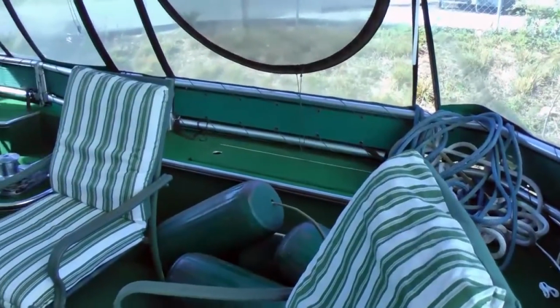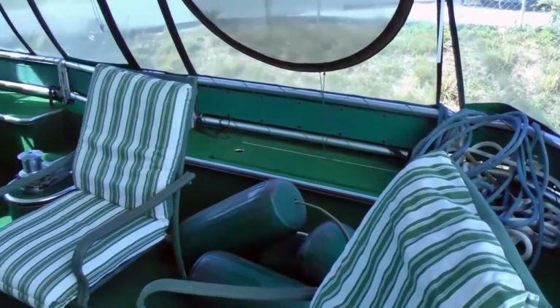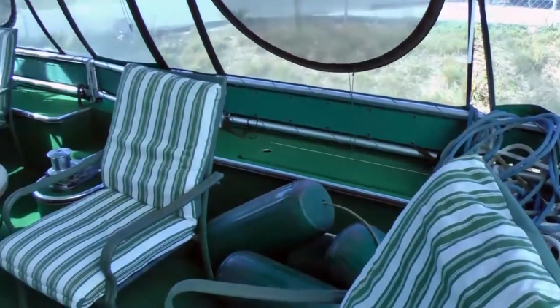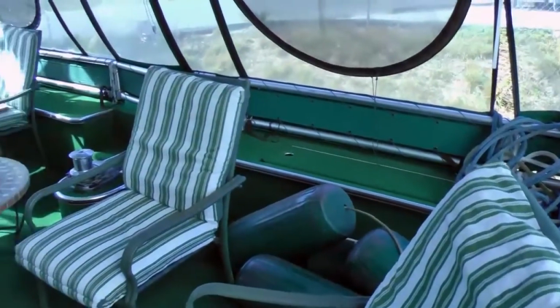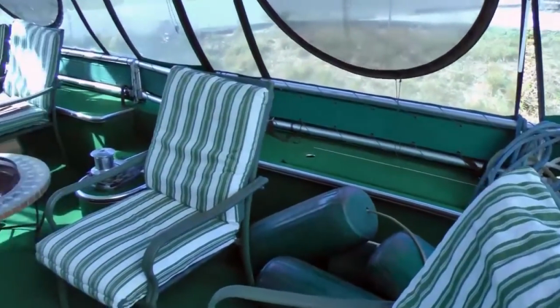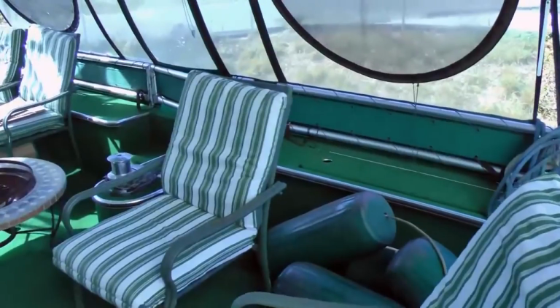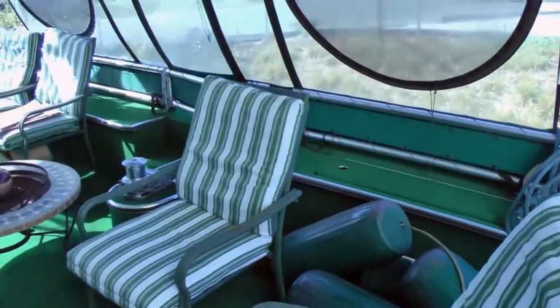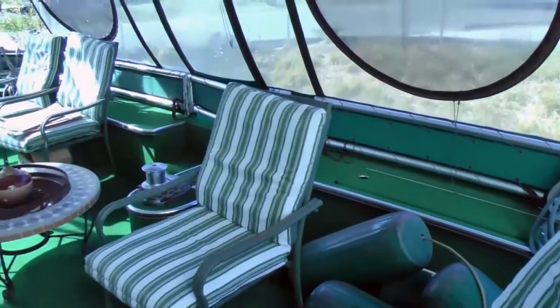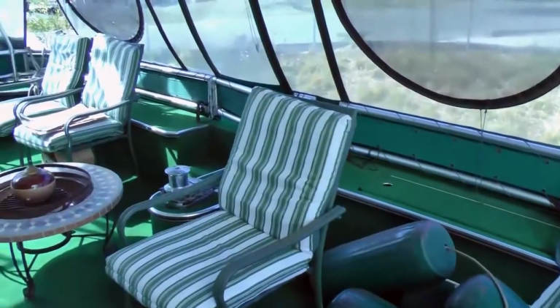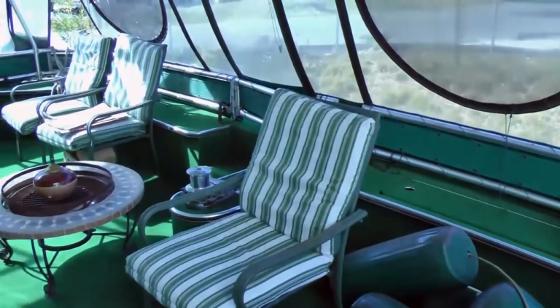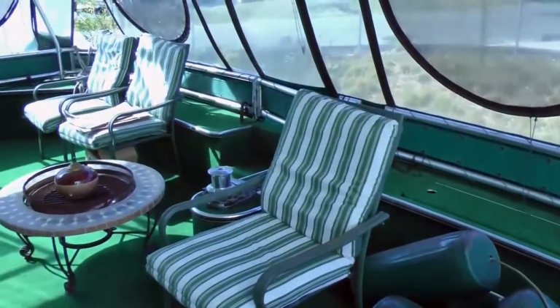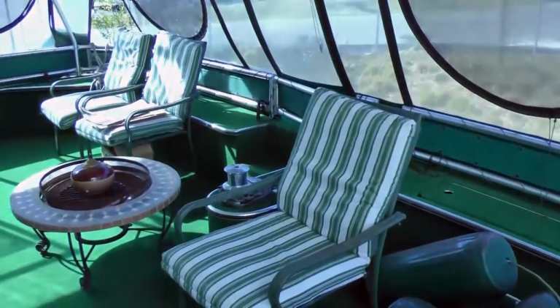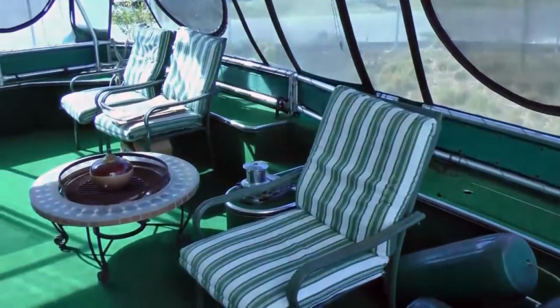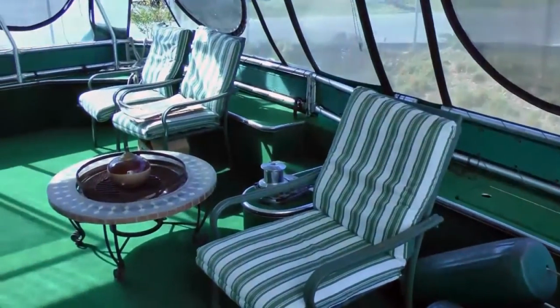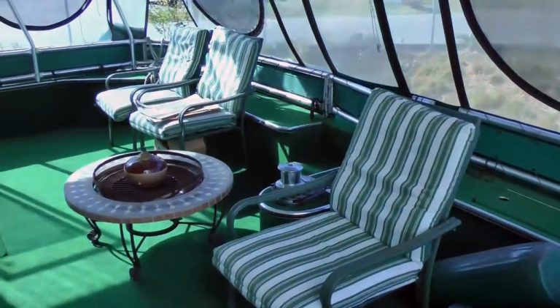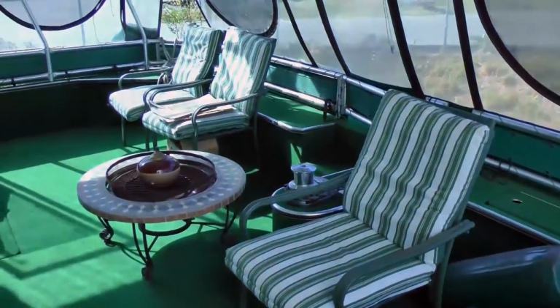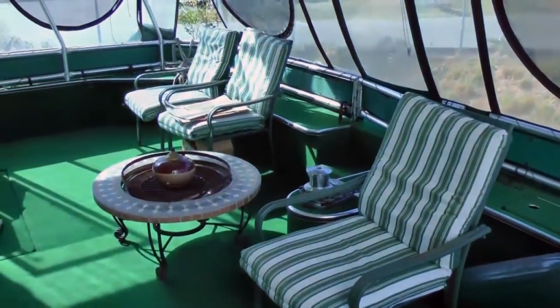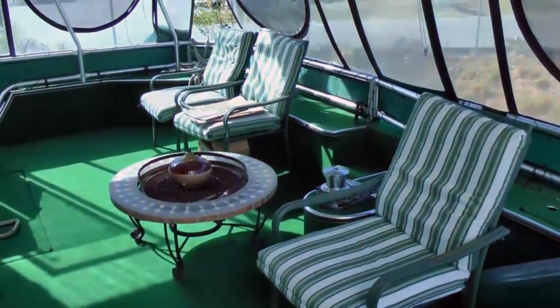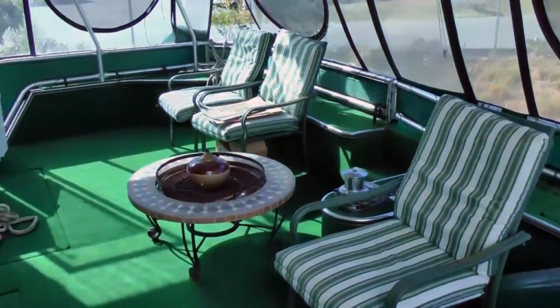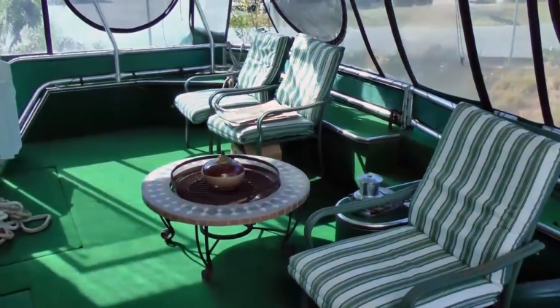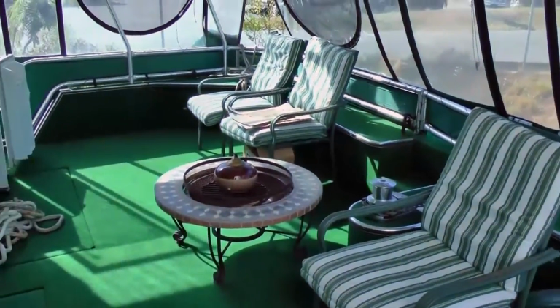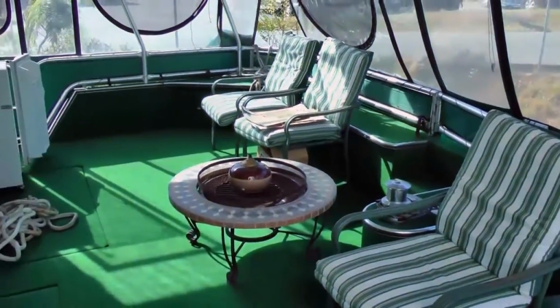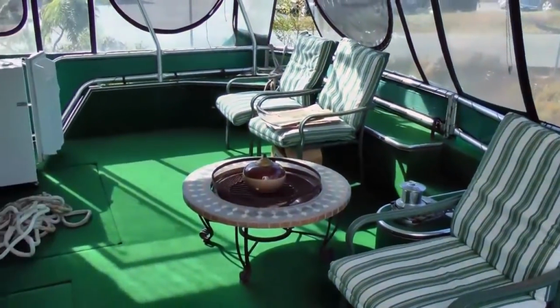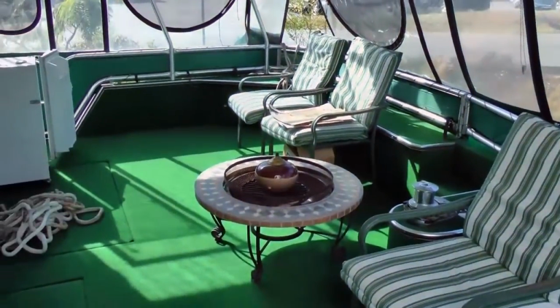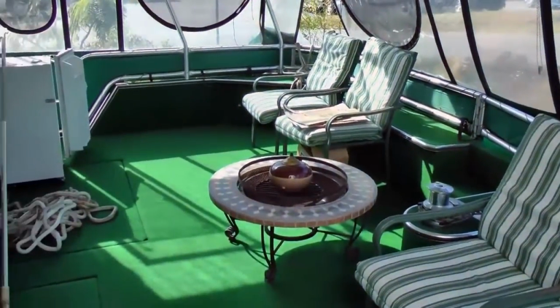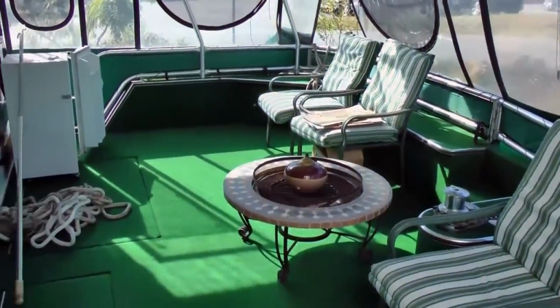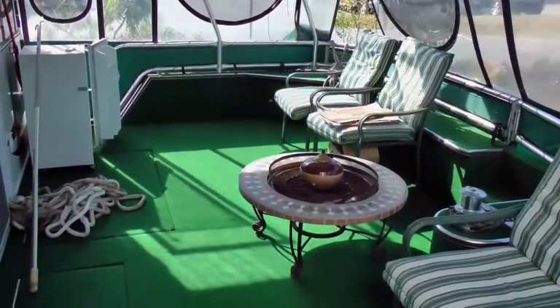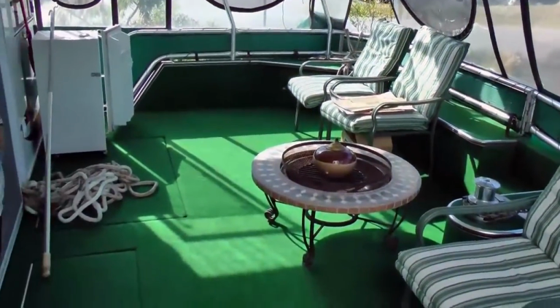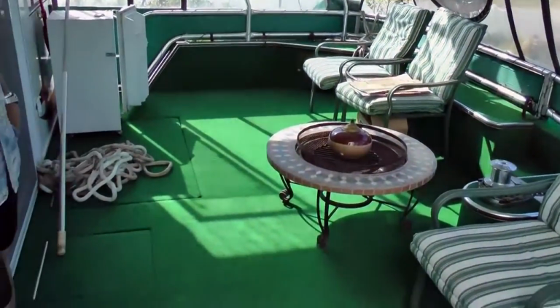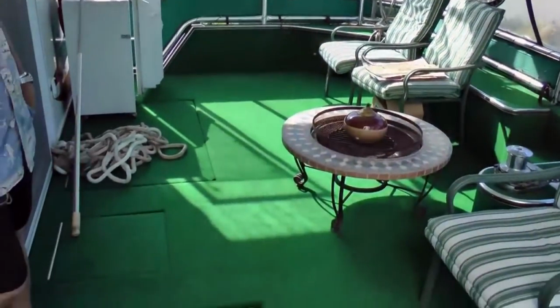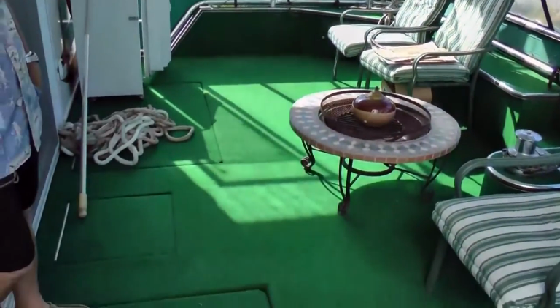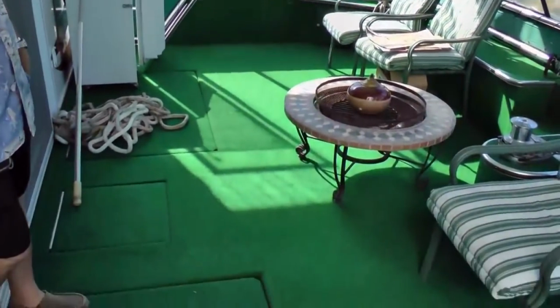Keep in mind, we are hauled out of the water, so we have a lot of fenders lying around and additional lines.